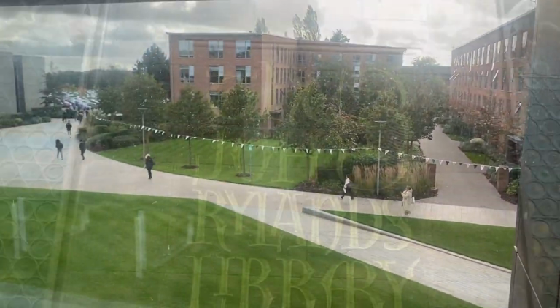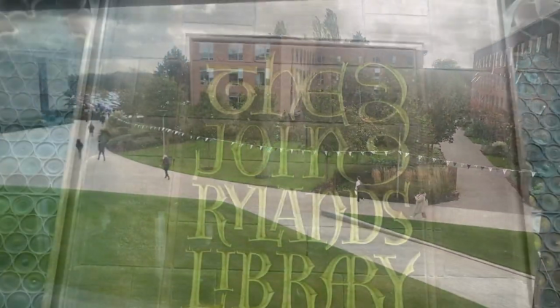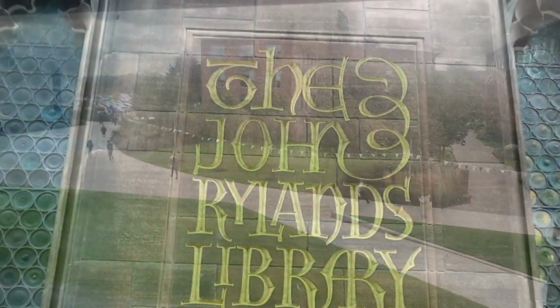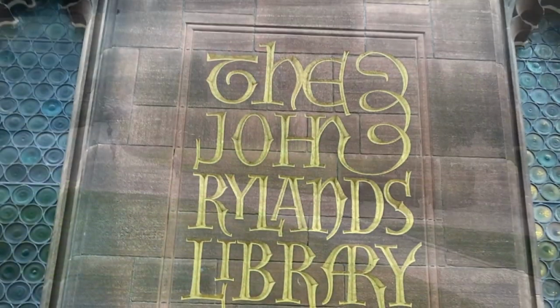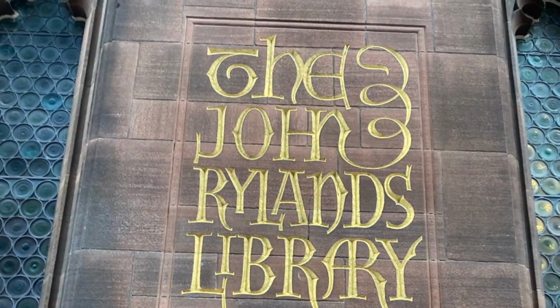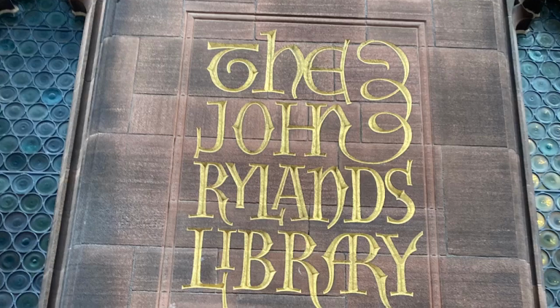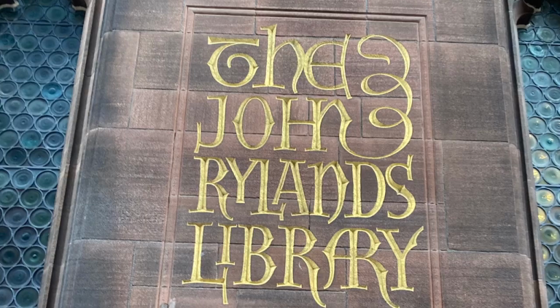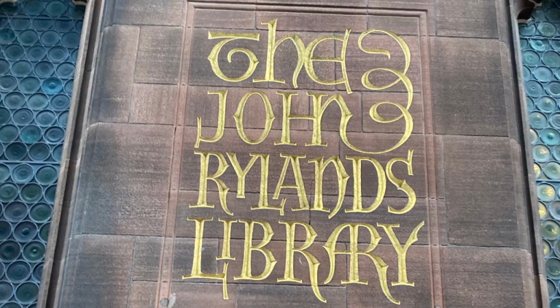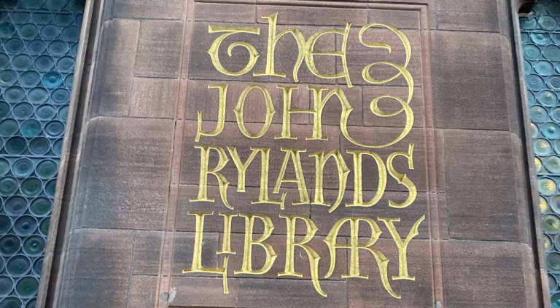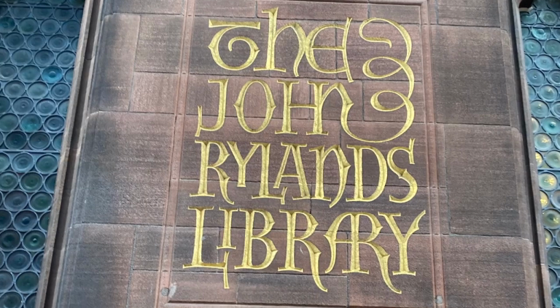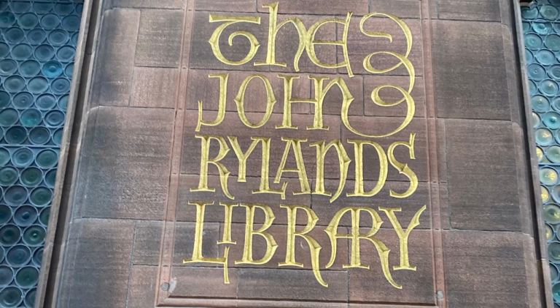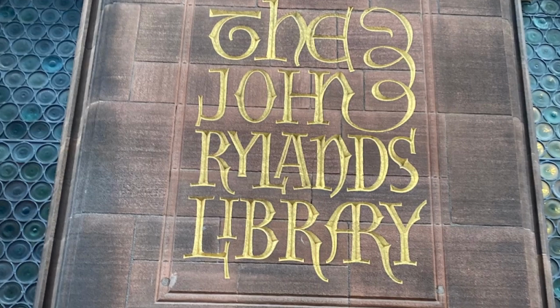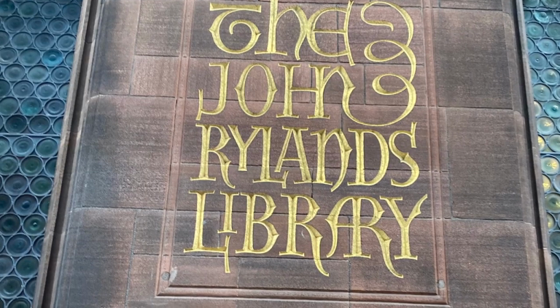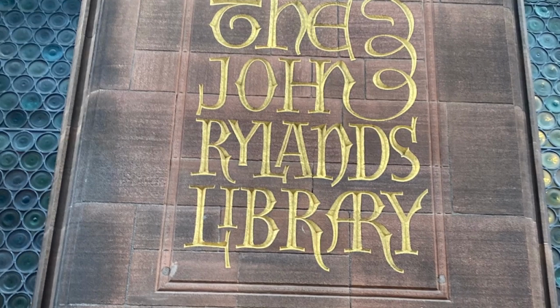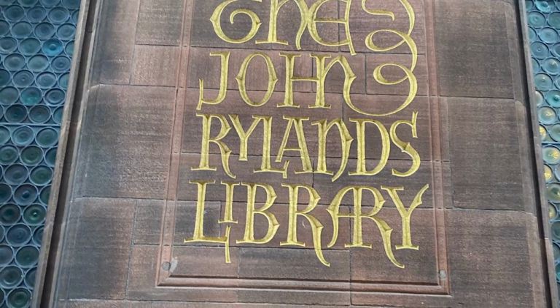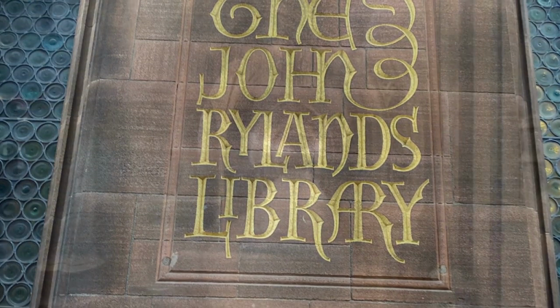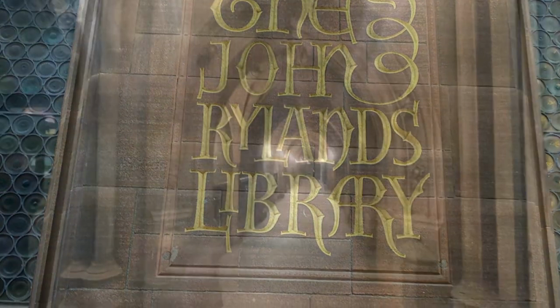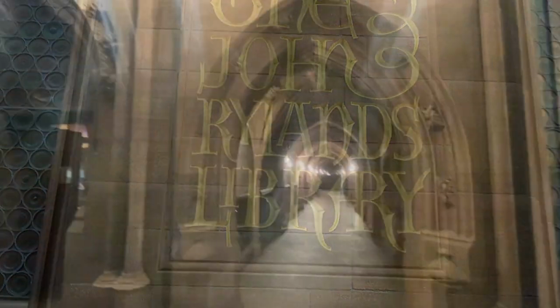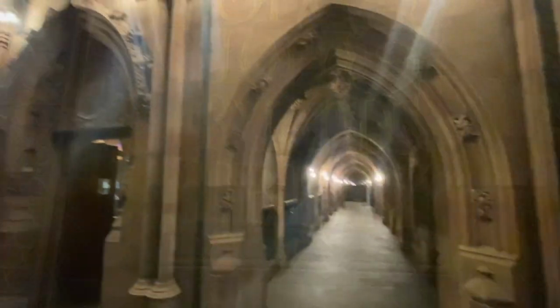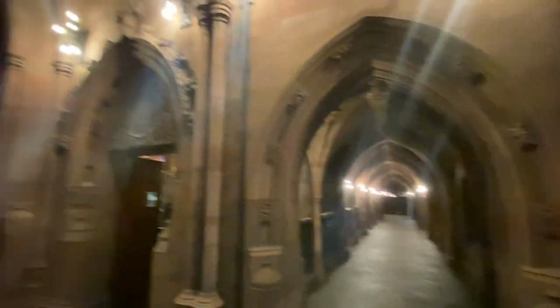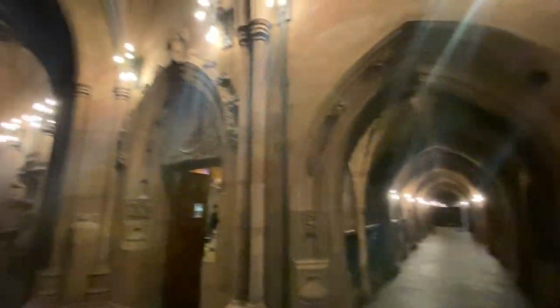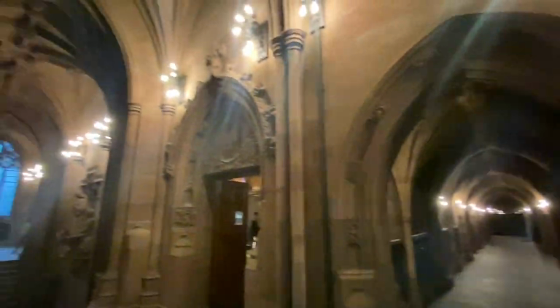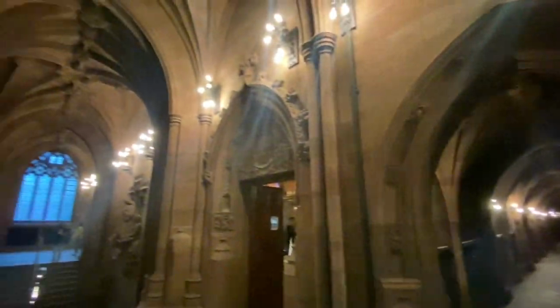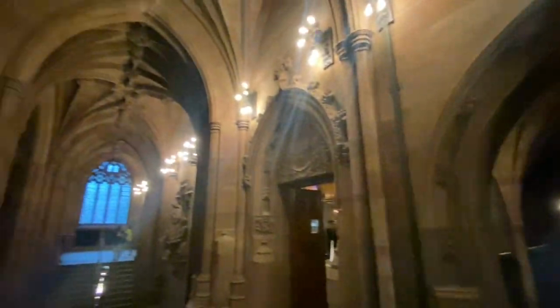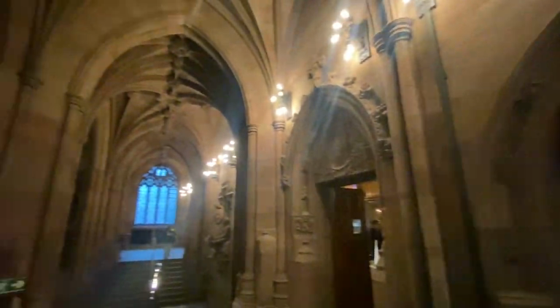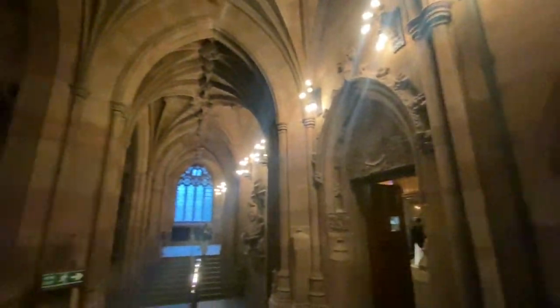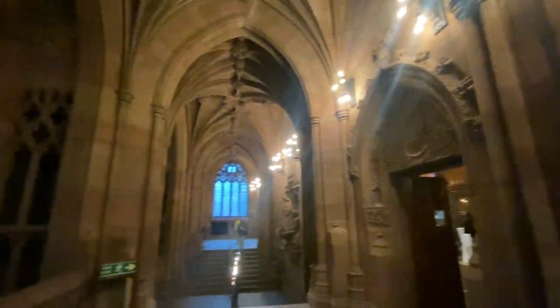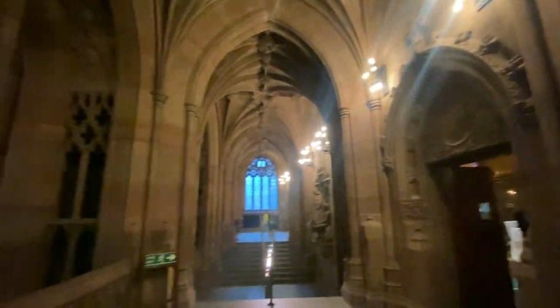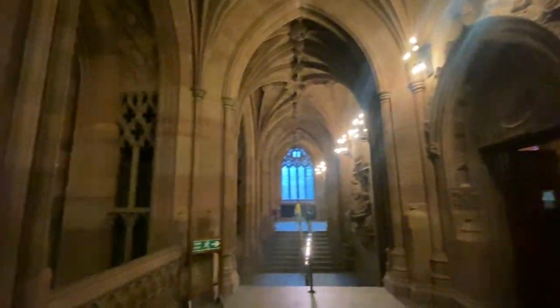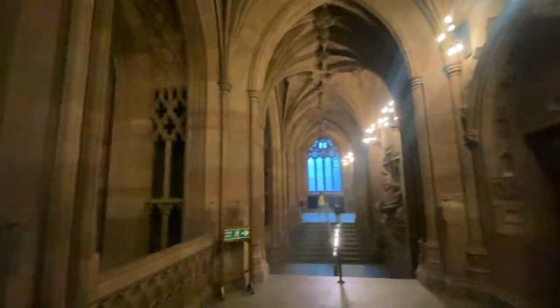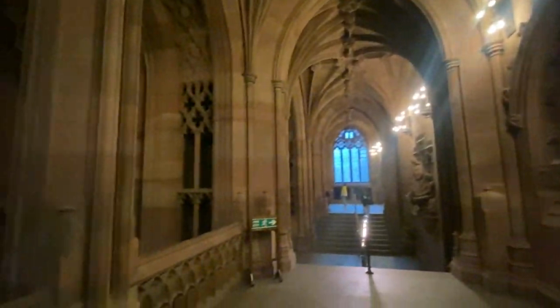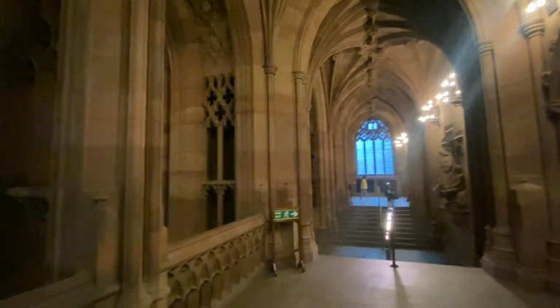After completing the first week, I went and traveled to Manchester to see what they had to offer, and I went to the John Rylands Library.